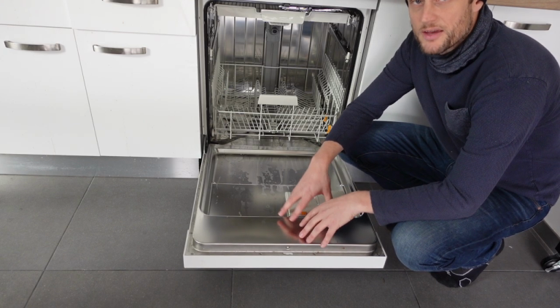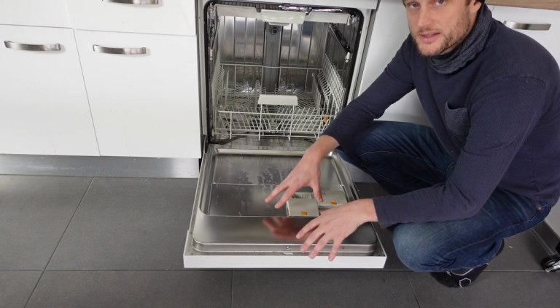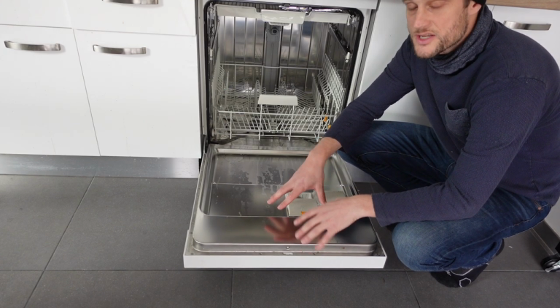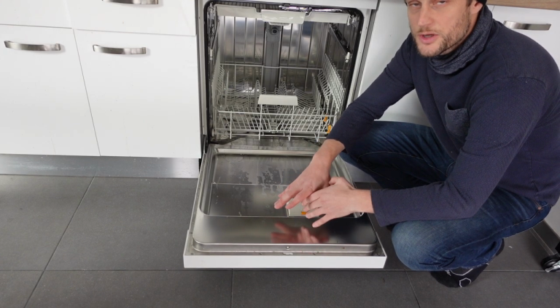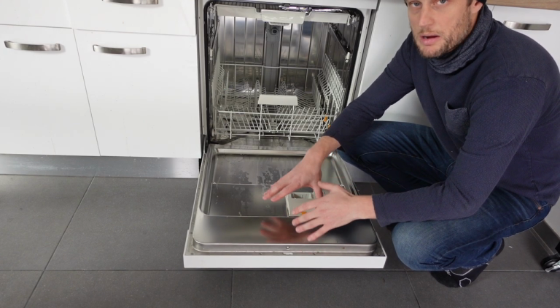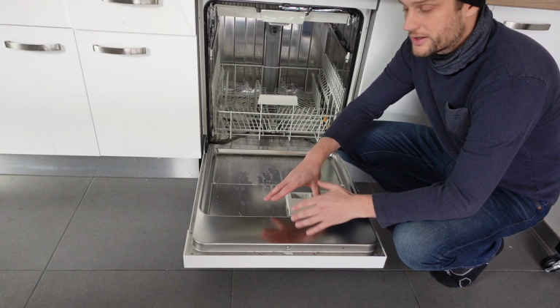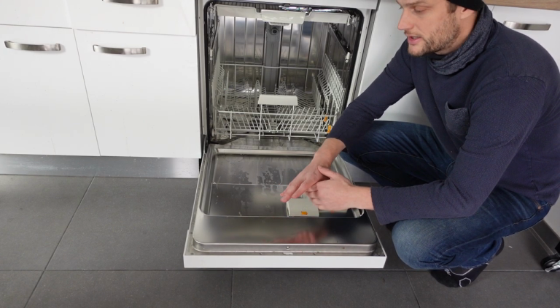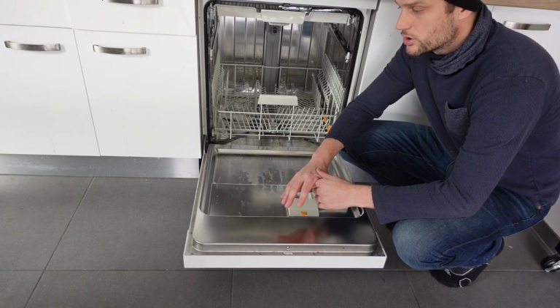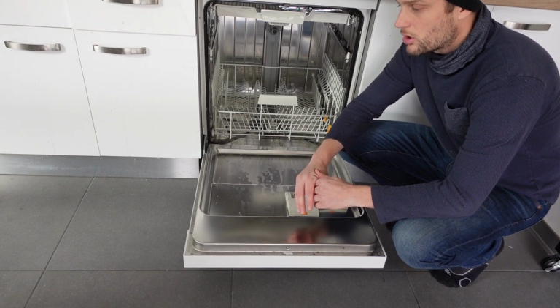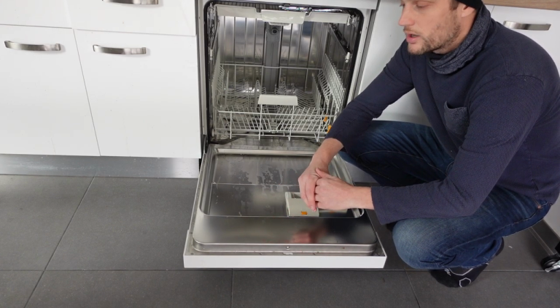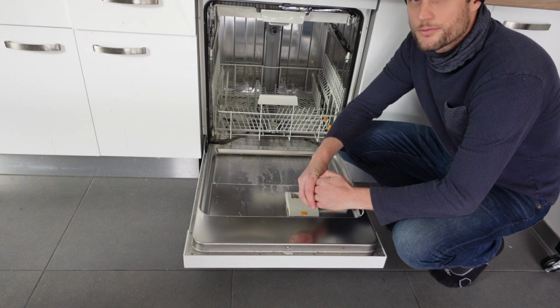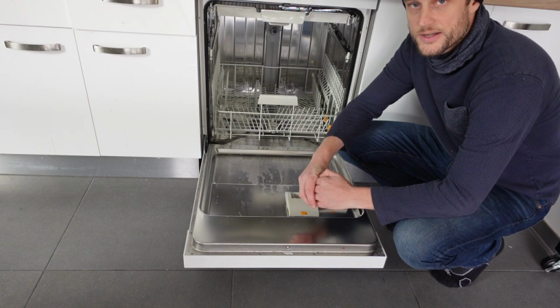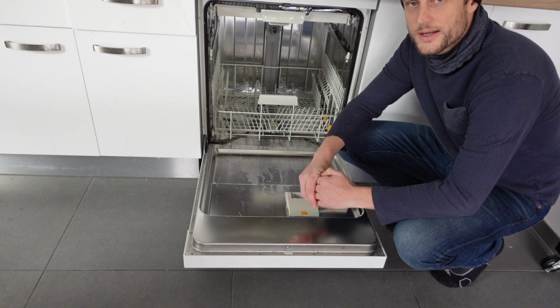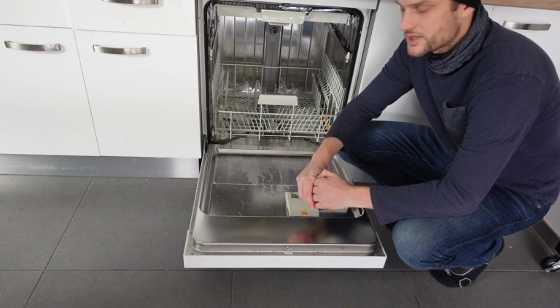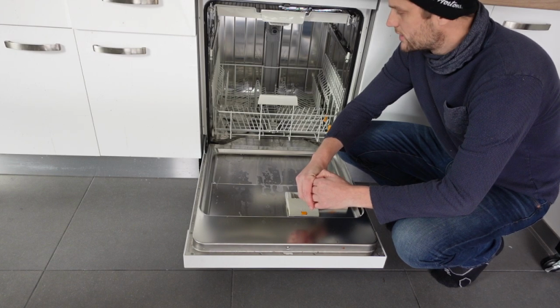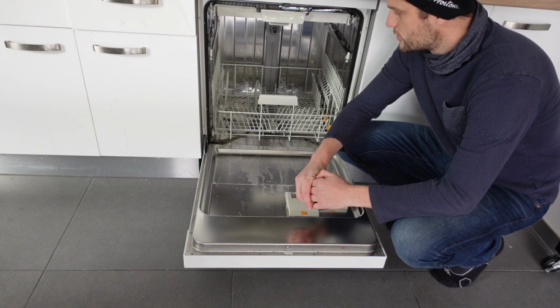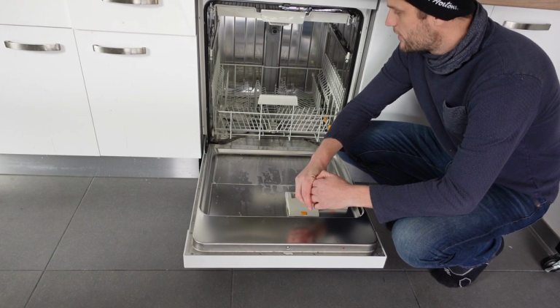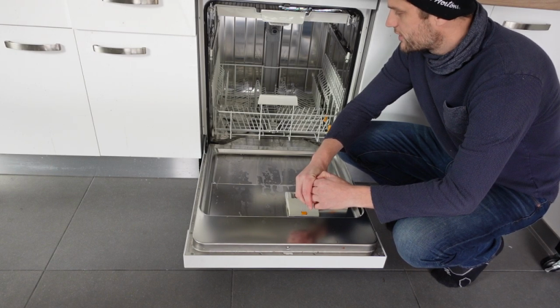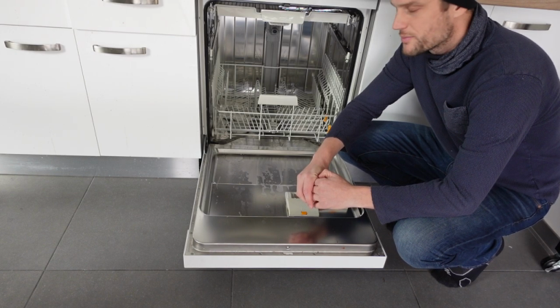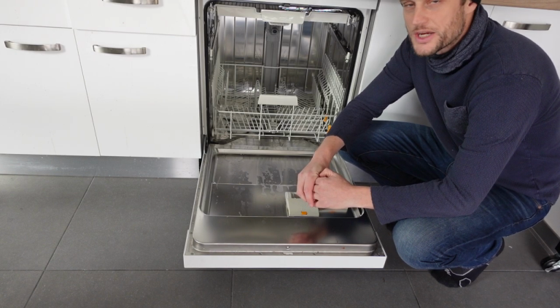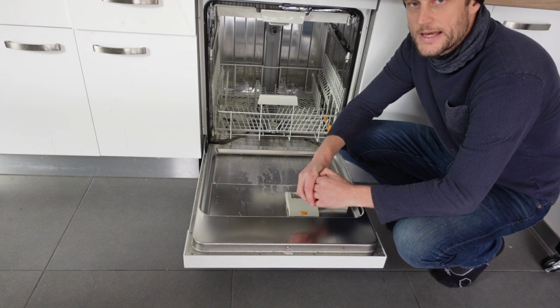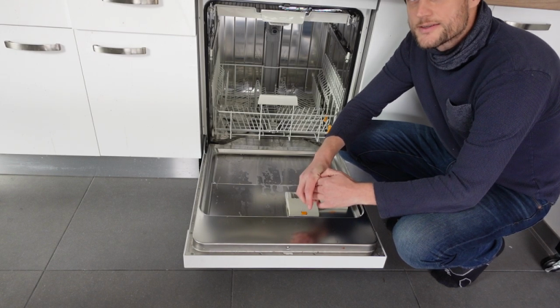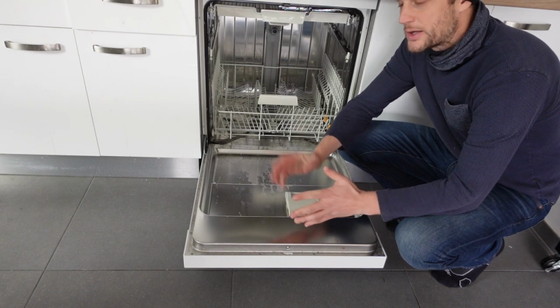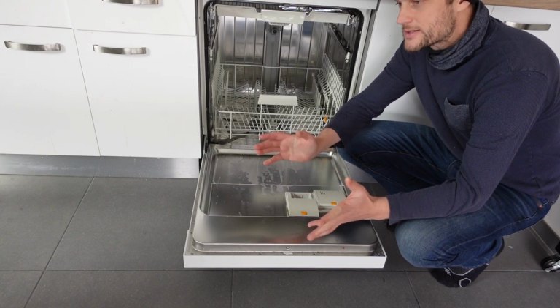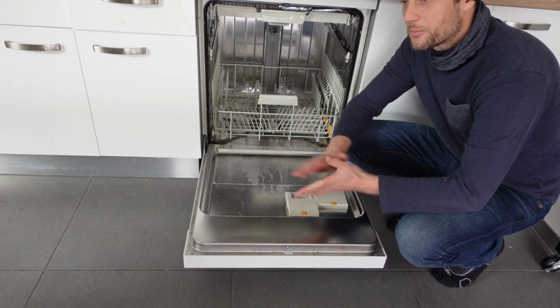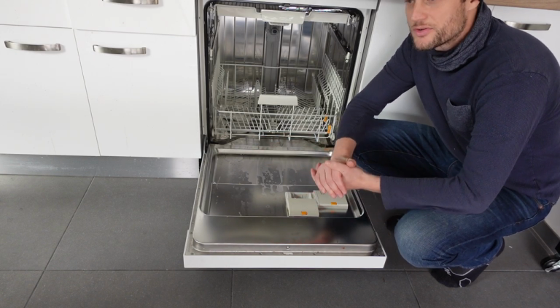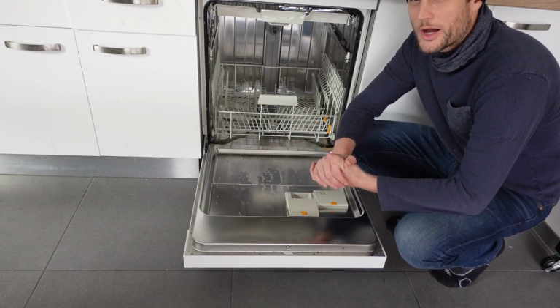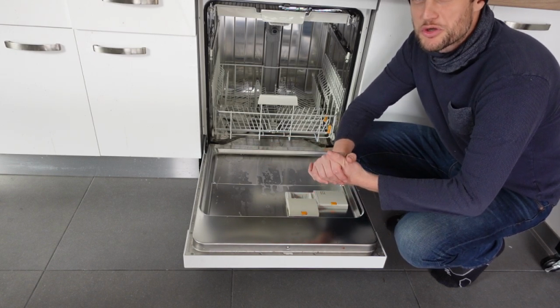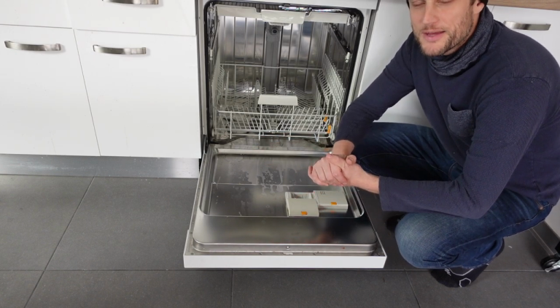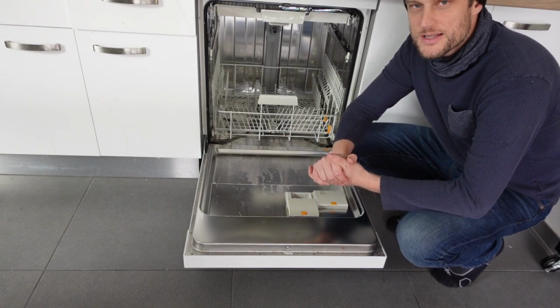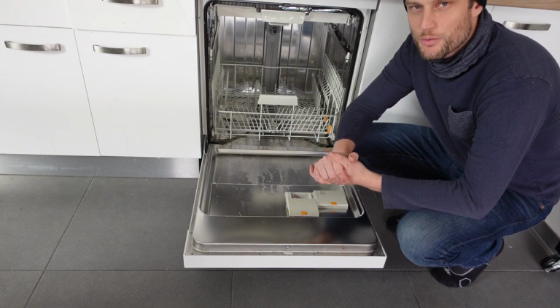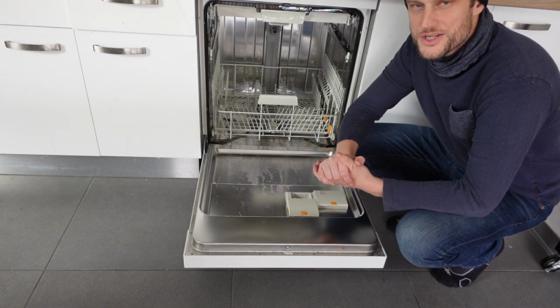If it doesn't, you're probably going to need to call for a technician to fix your machine. Anyway, hope this video helped you. Thanks a lot for watching. Have a great day.